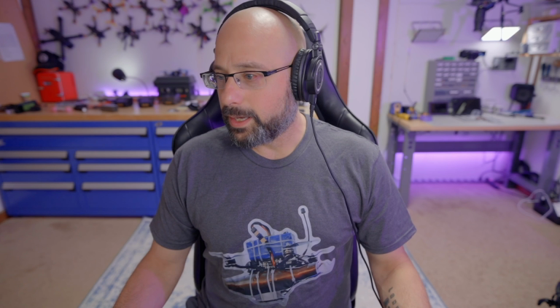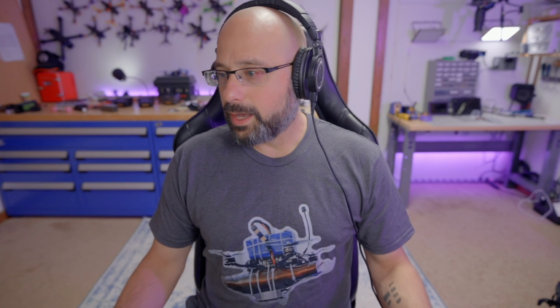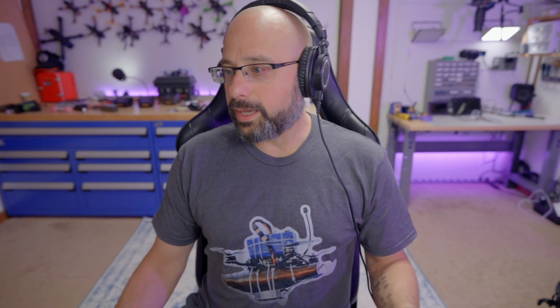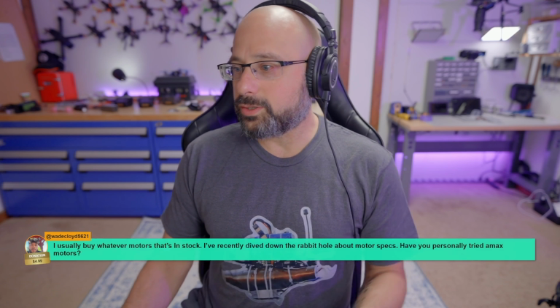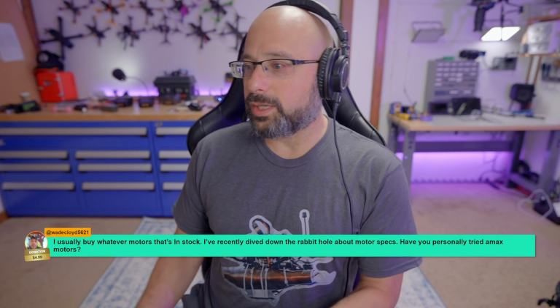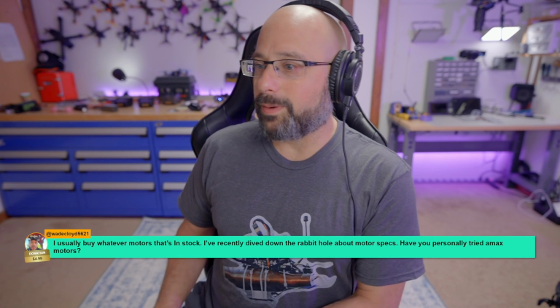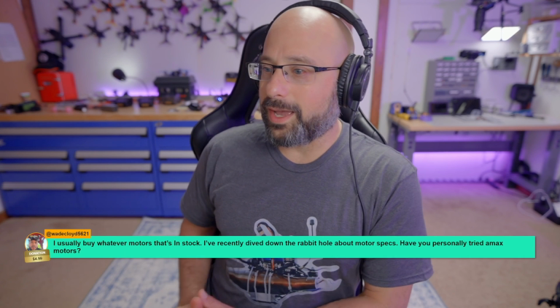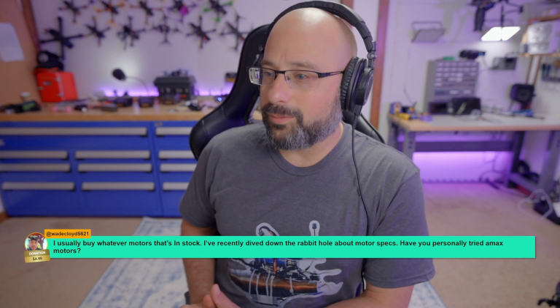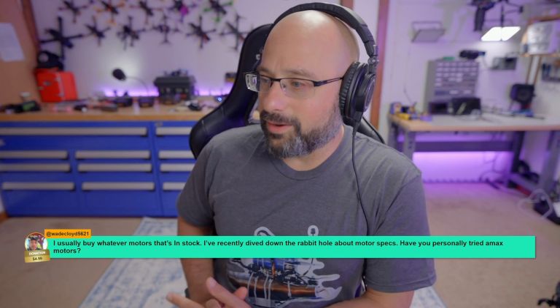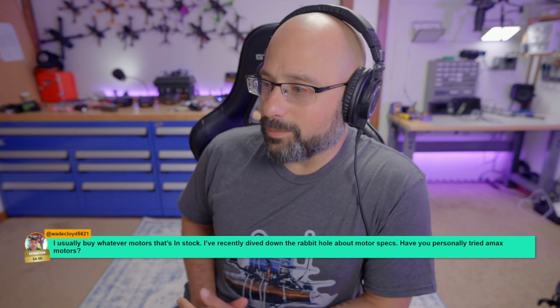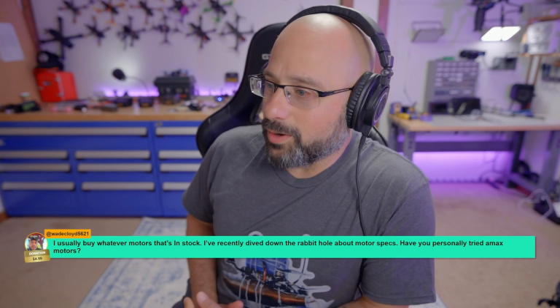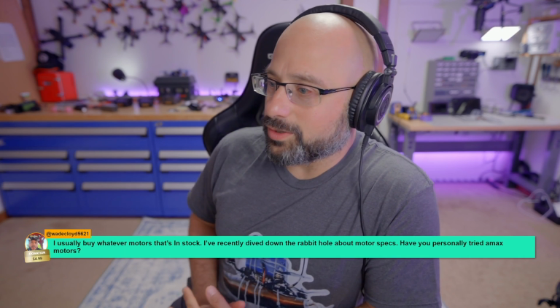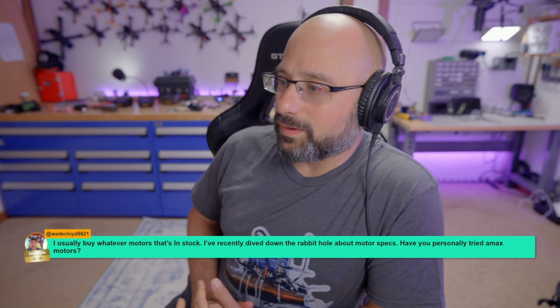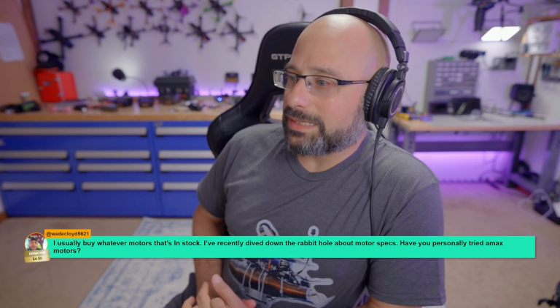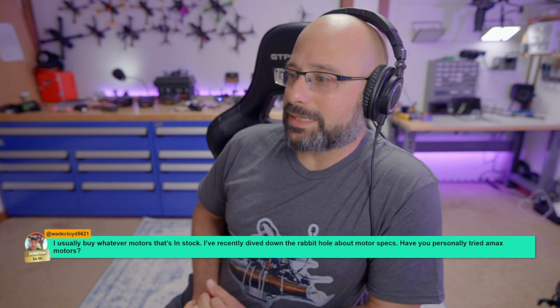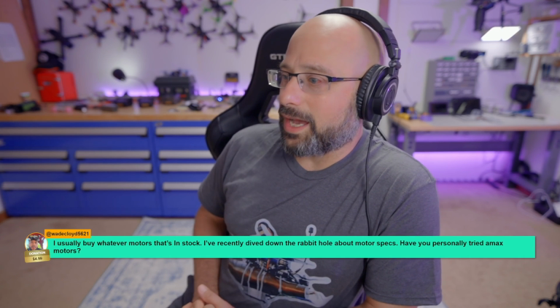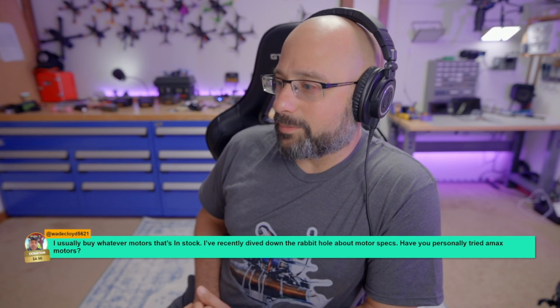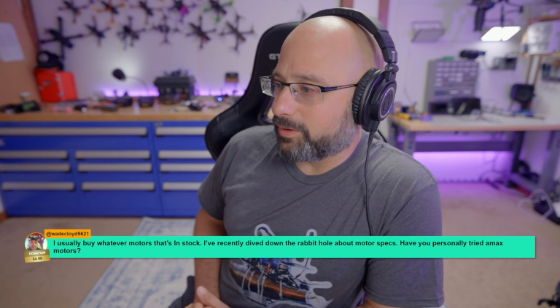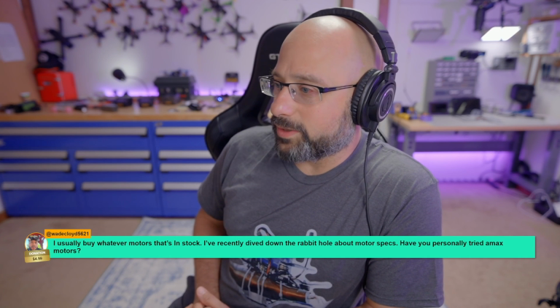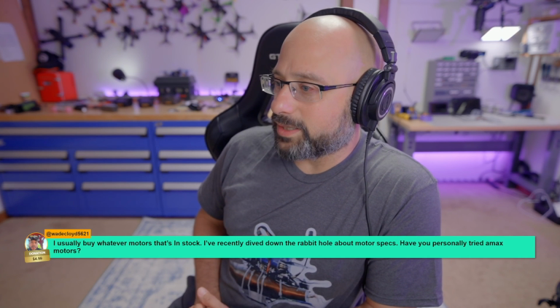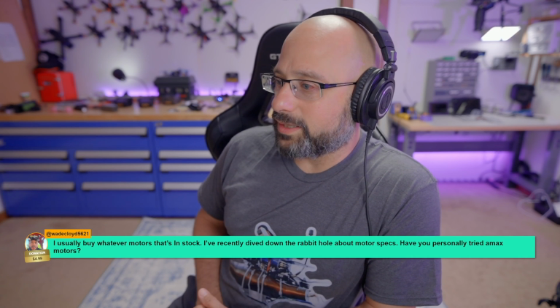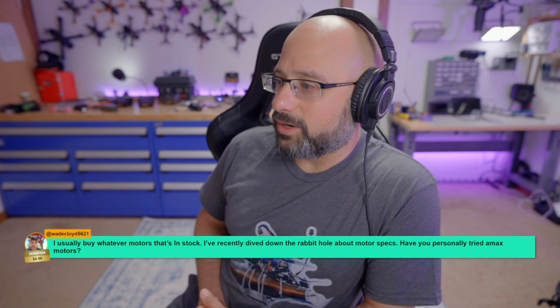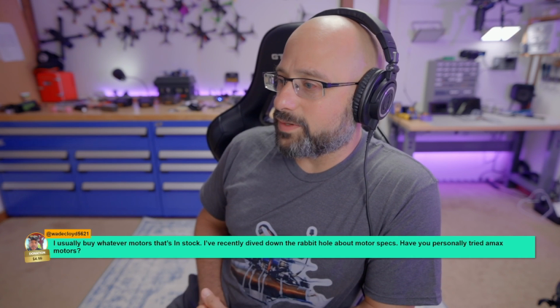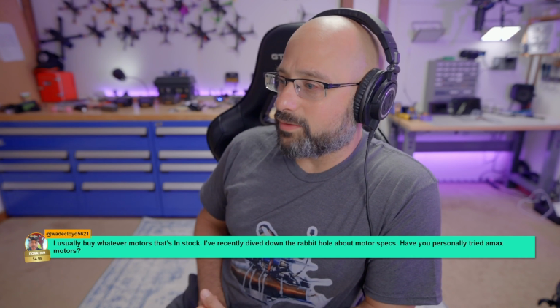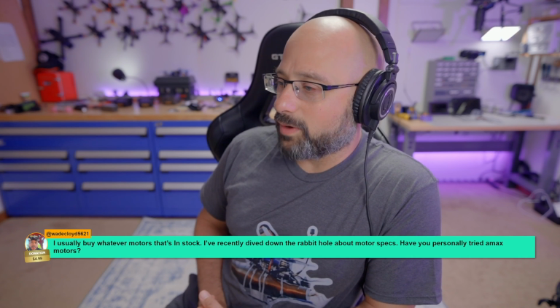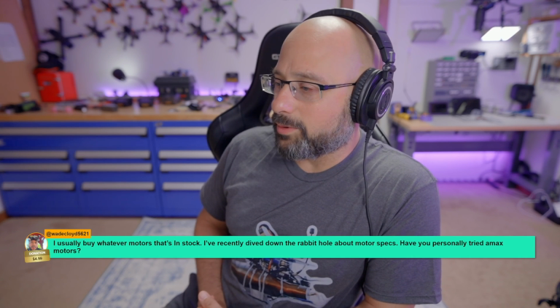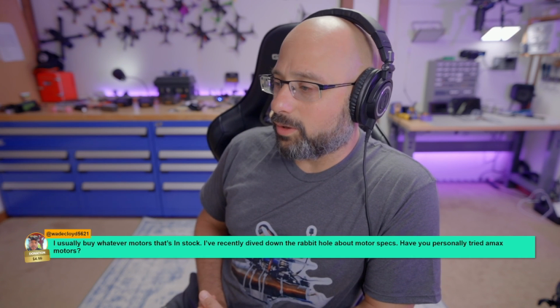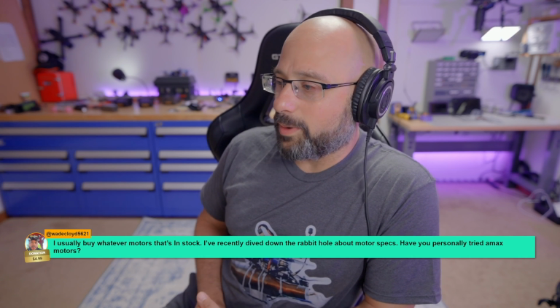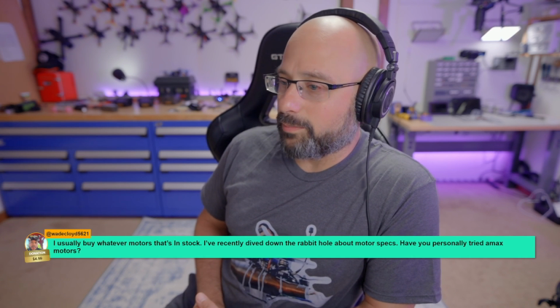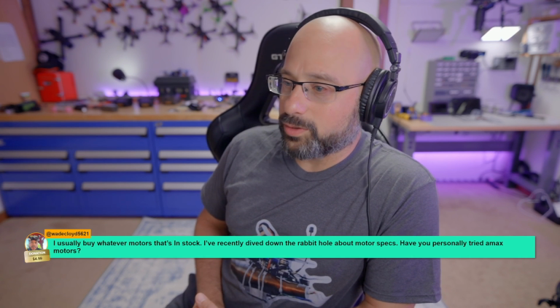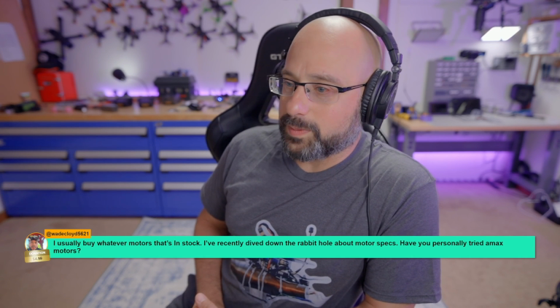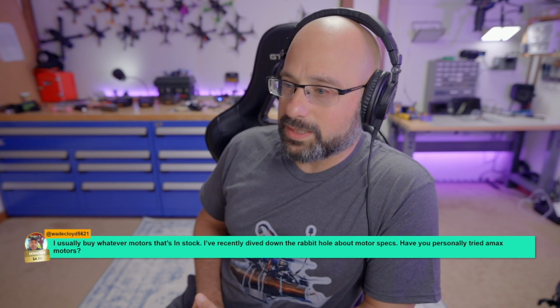I usually buy whatever motors are in stock, but I've recently dove down the rabbit hole about motor specs.